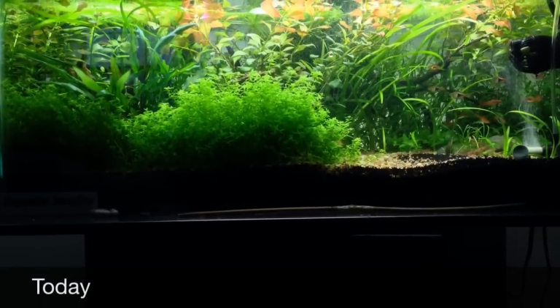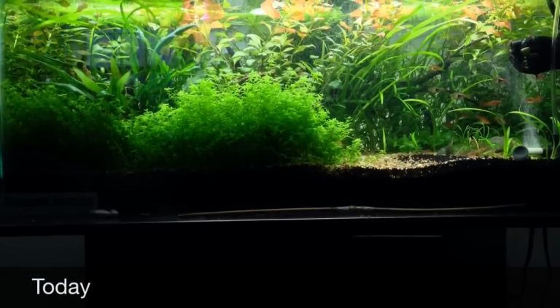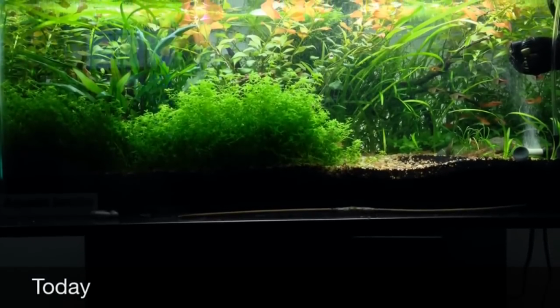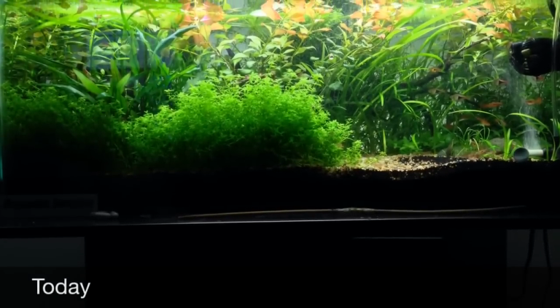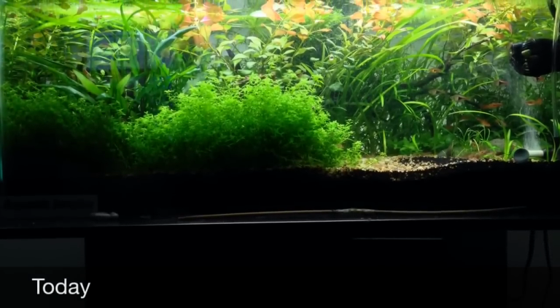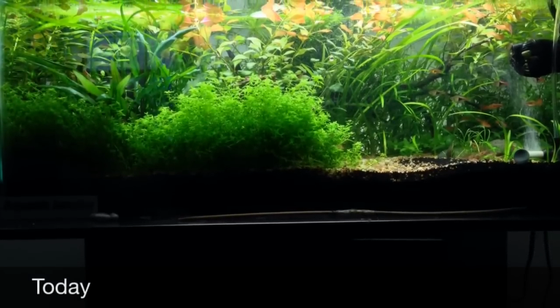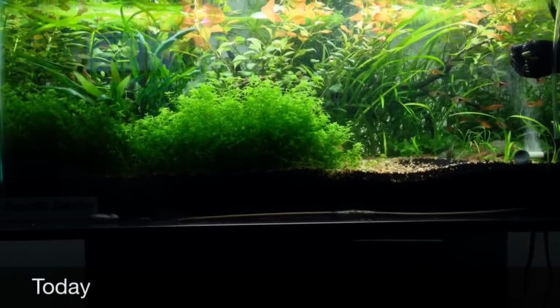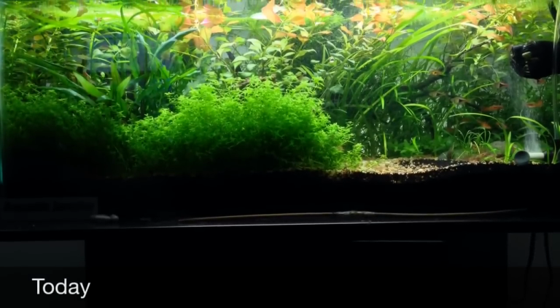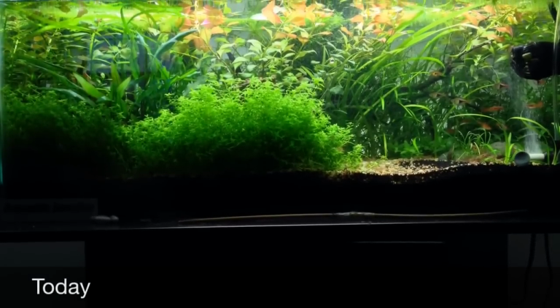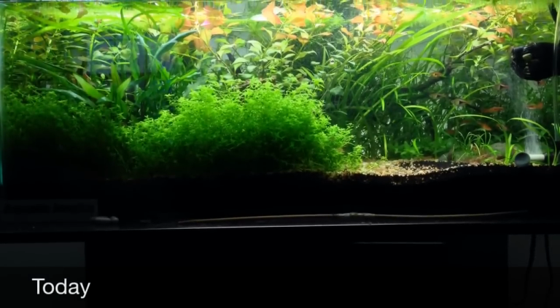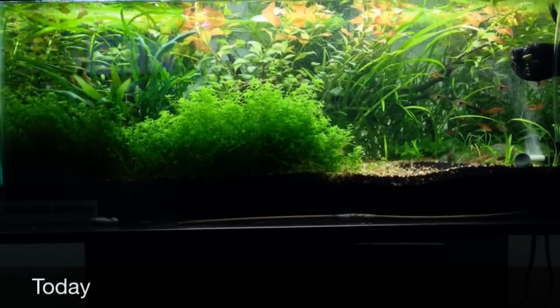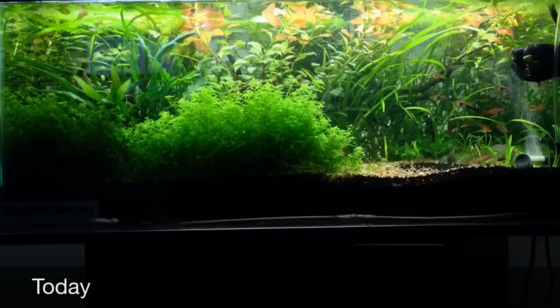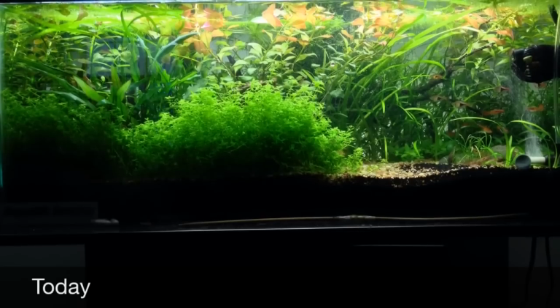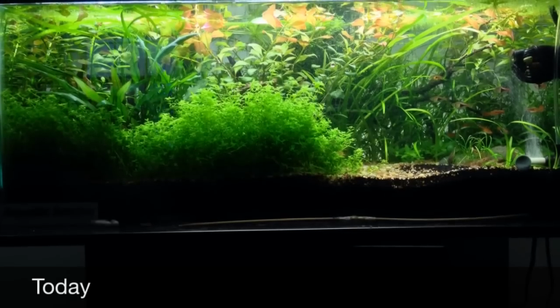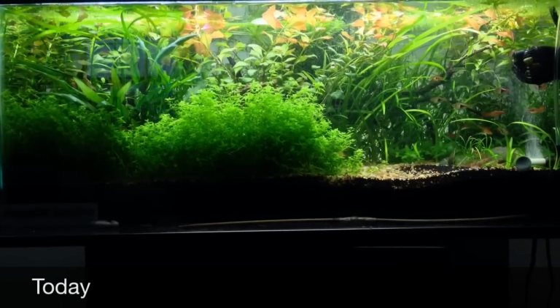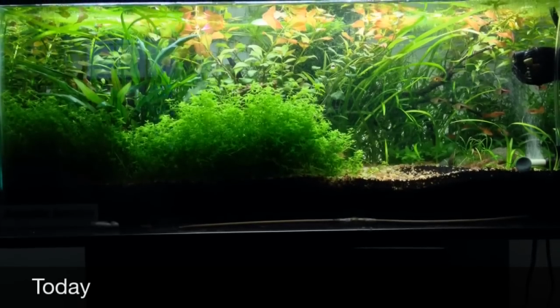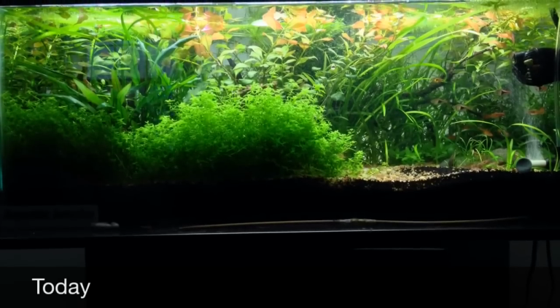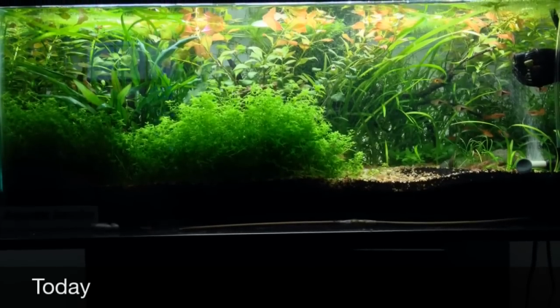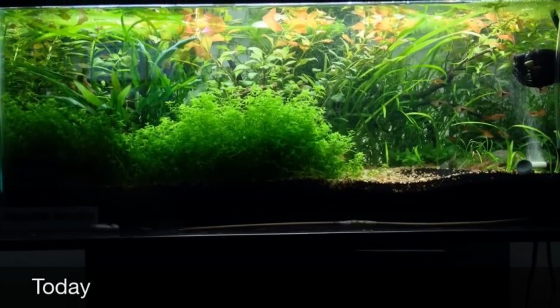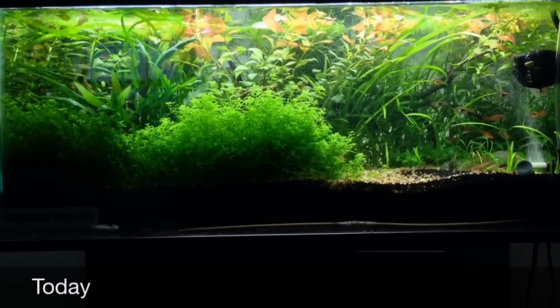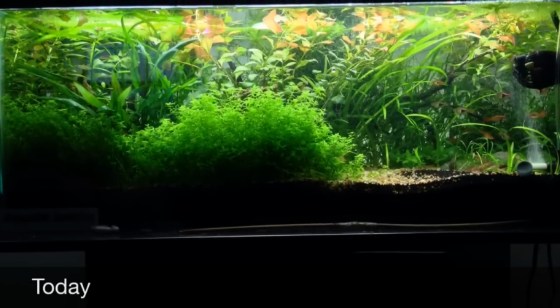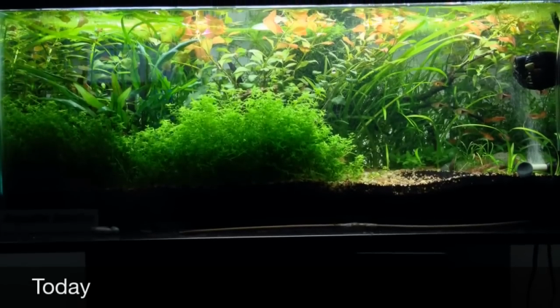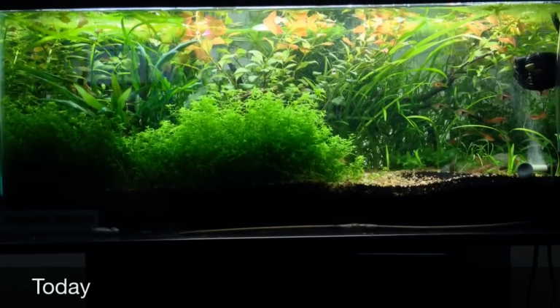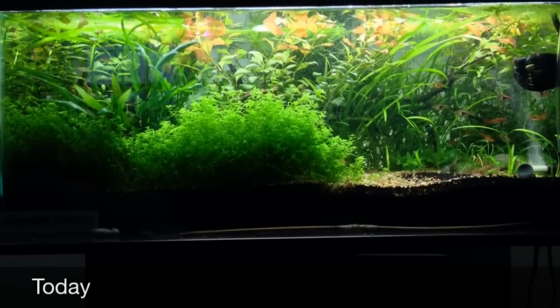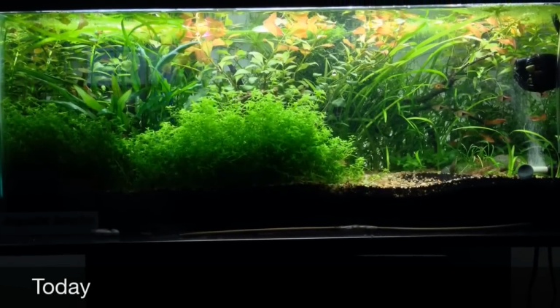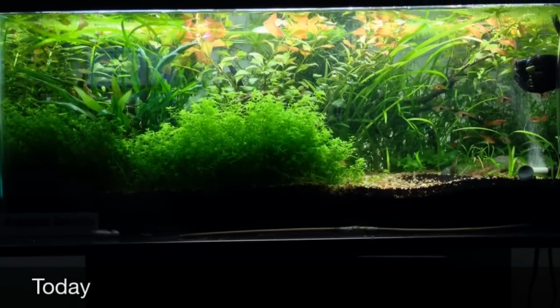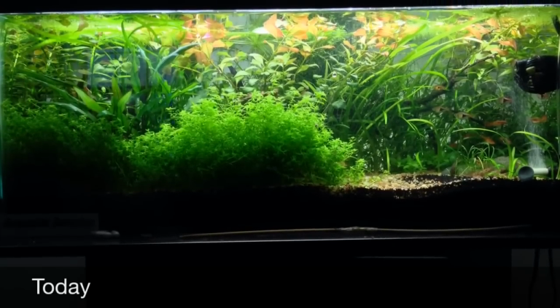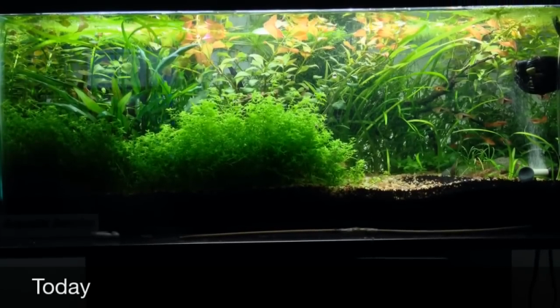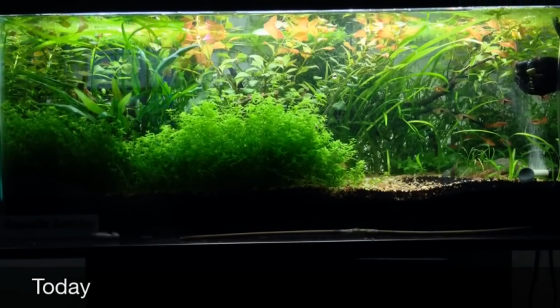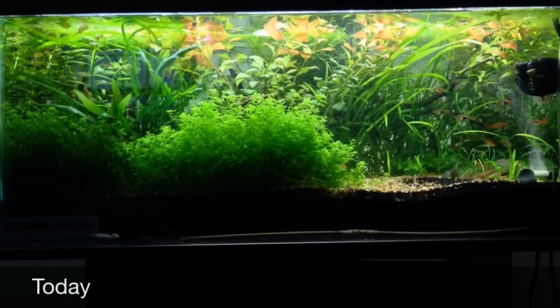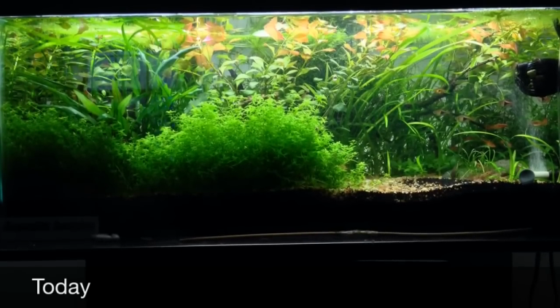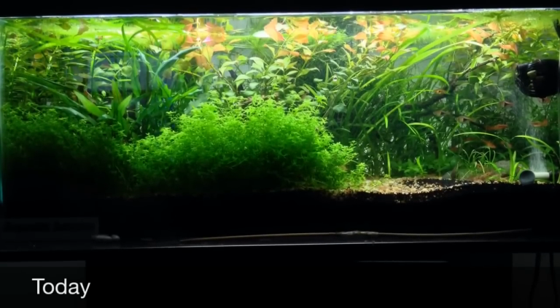And this was just yesterday, actually, with Ludwigia coming out of the top of the tank, and it's starting to really look like a jungle.